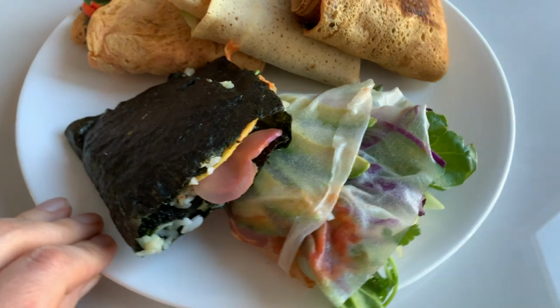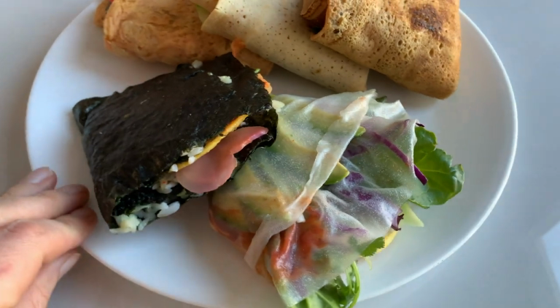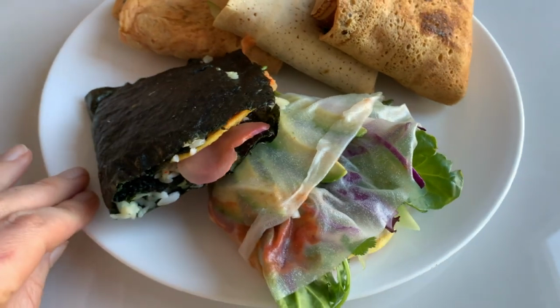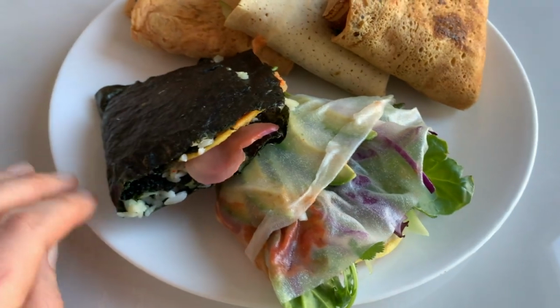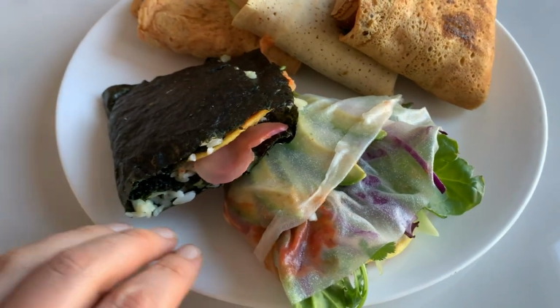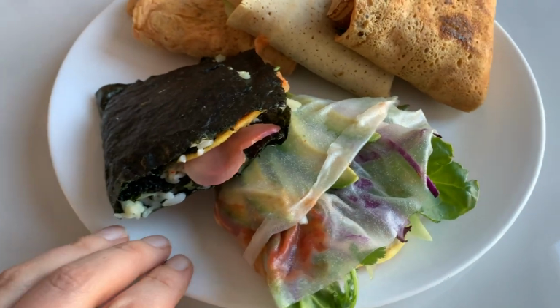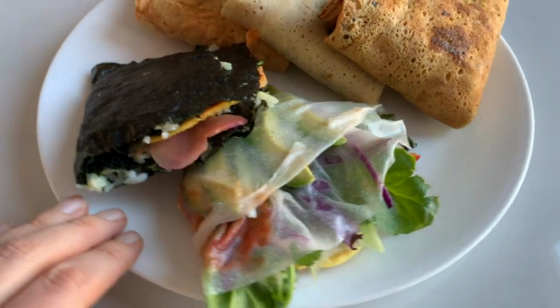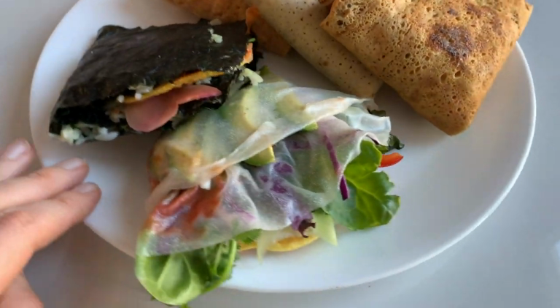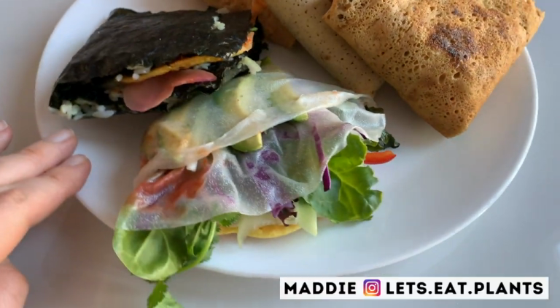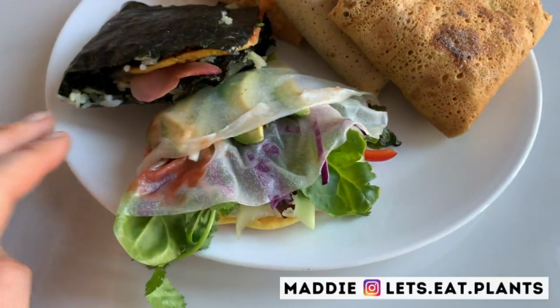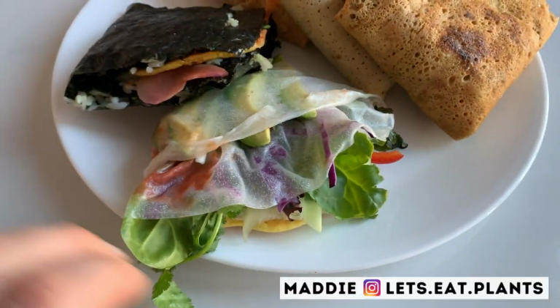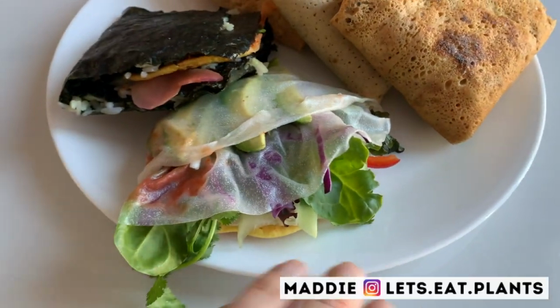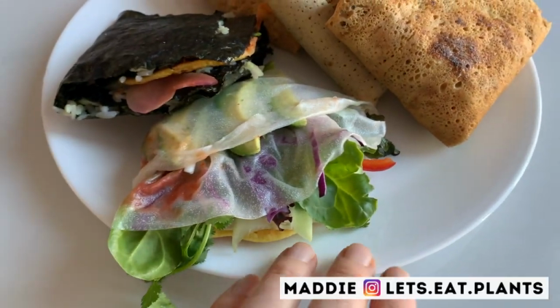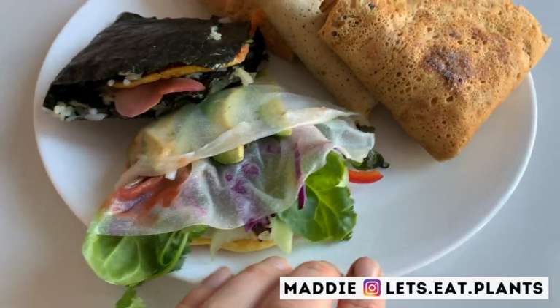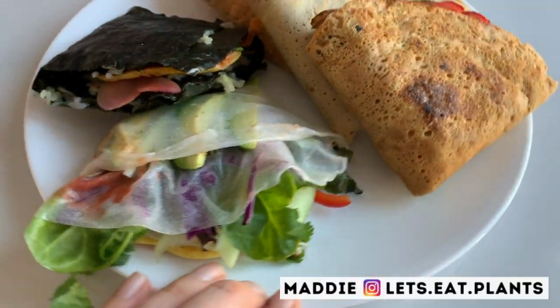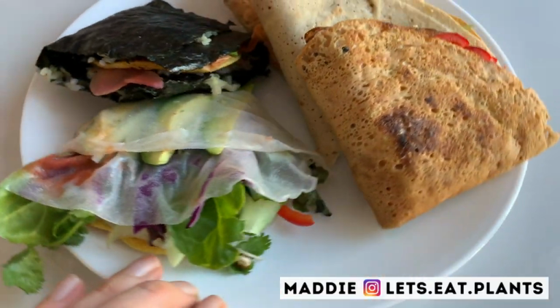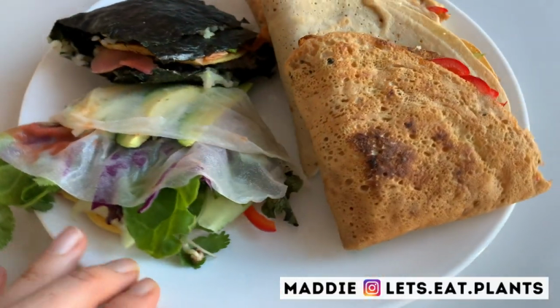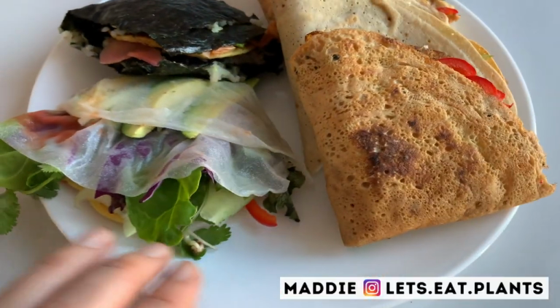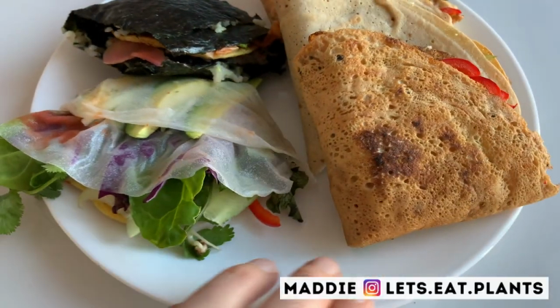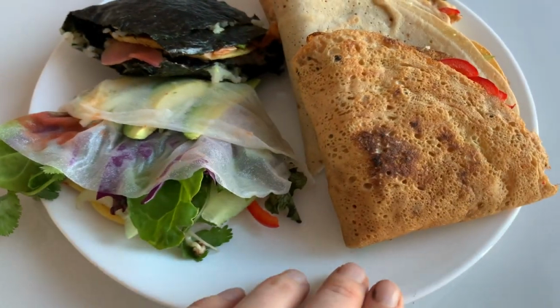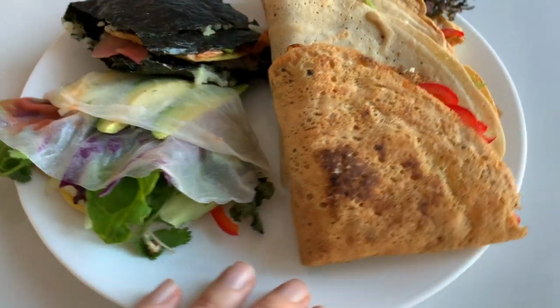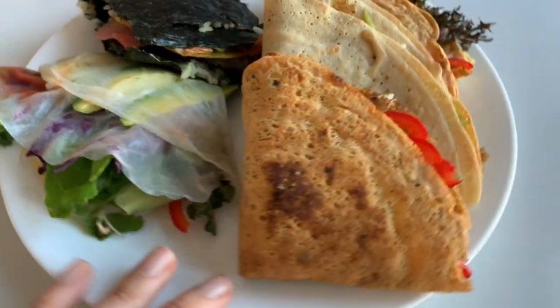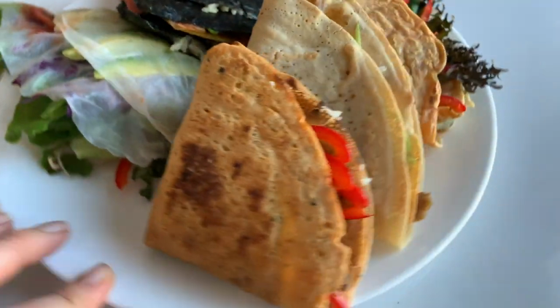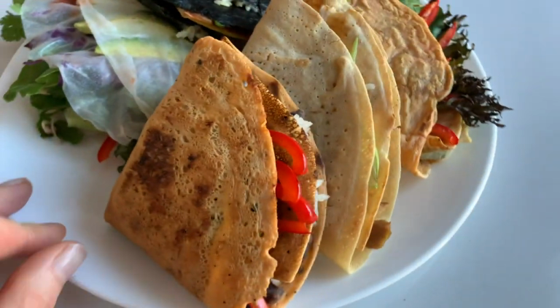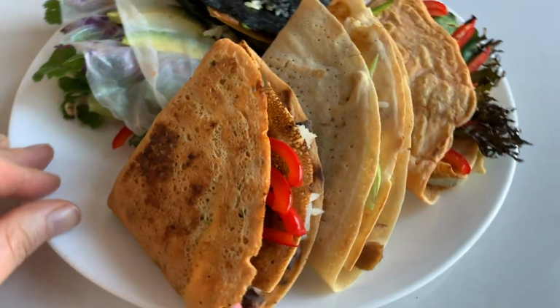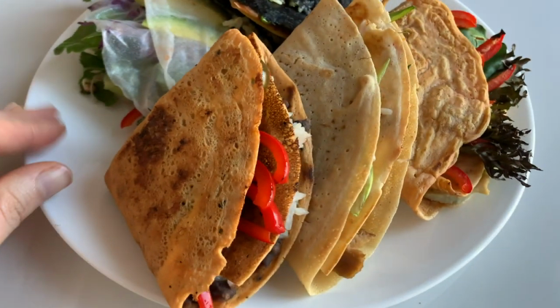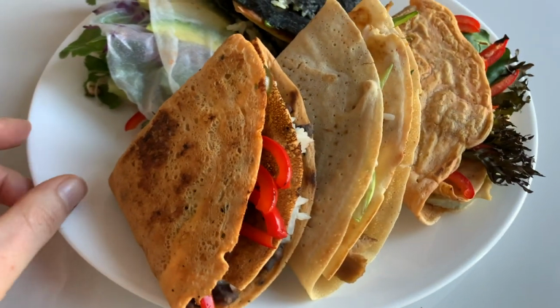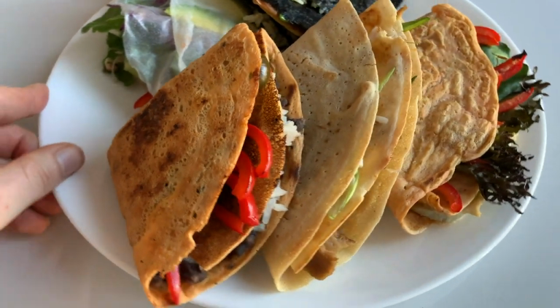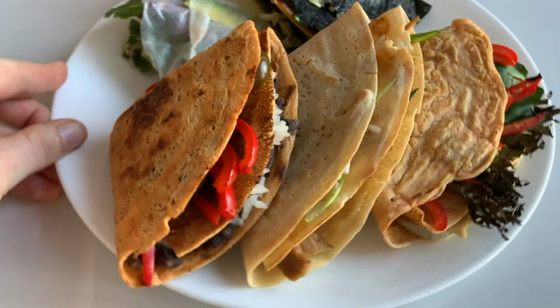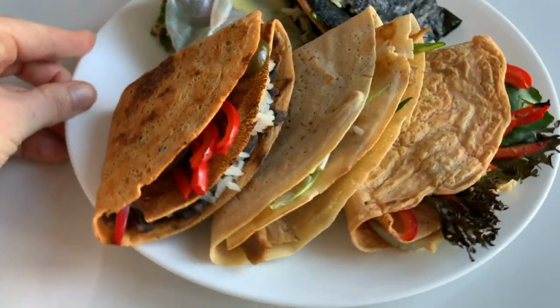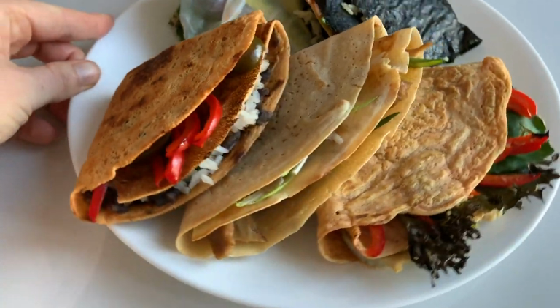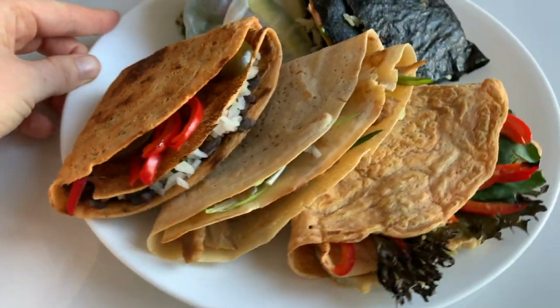Hey guys, it's Maddie from Let's Eat Plants, and today we are going to make that viral TikTok wrap hack with five different wraps.